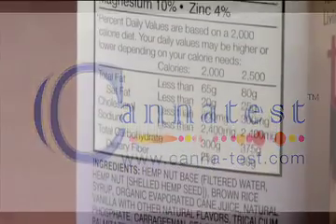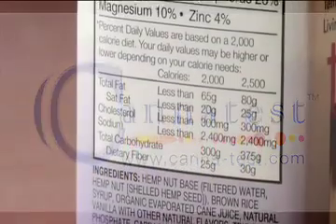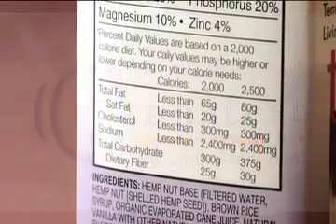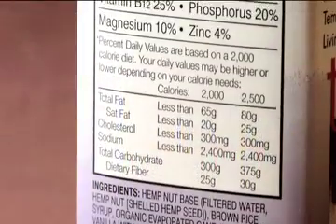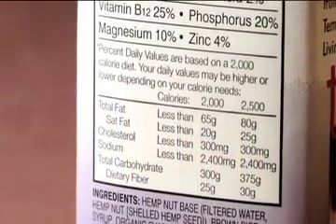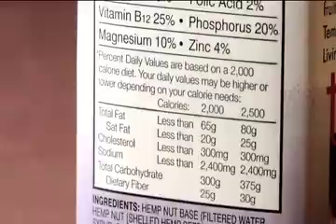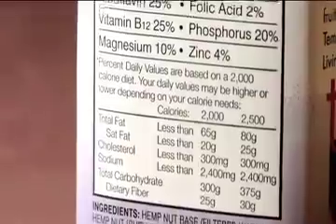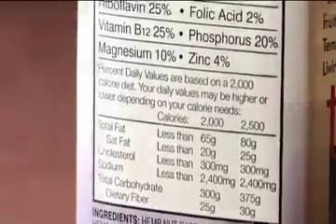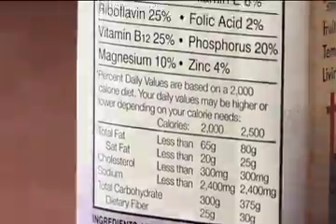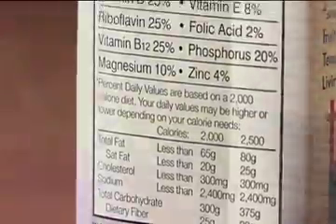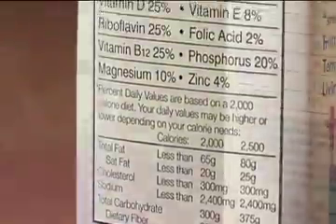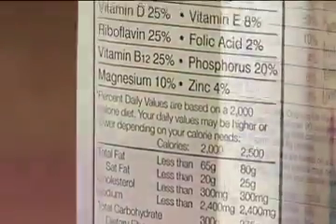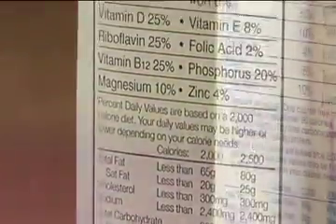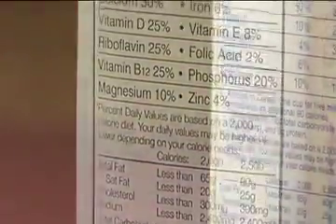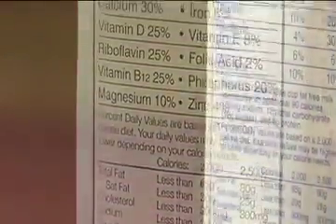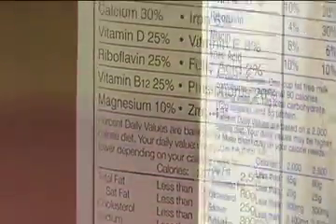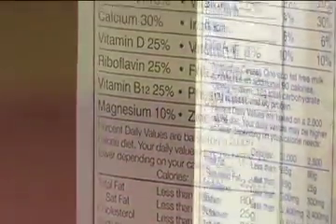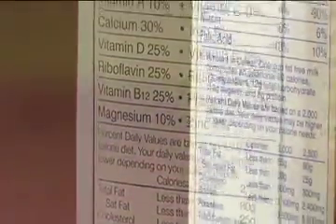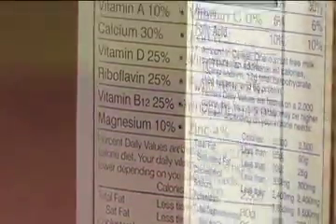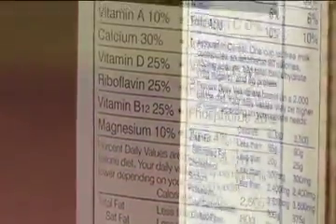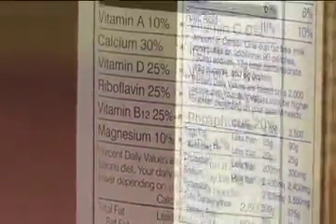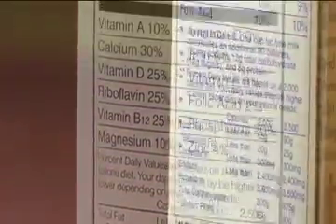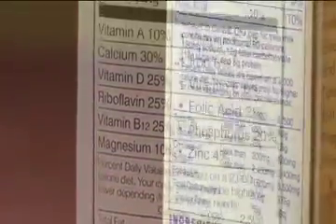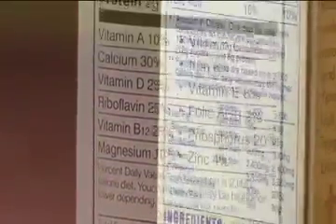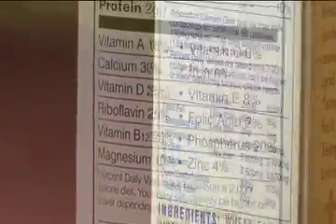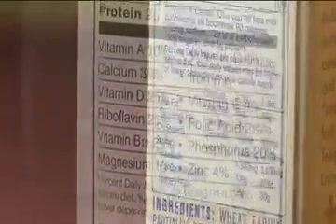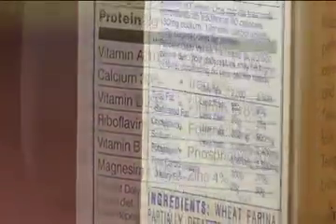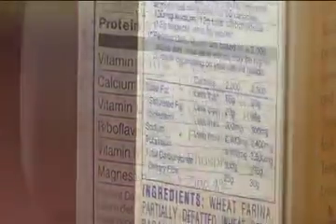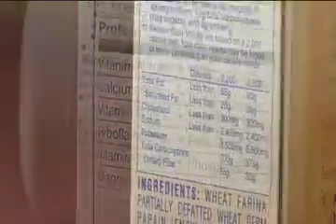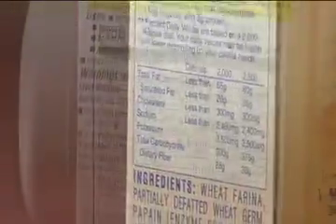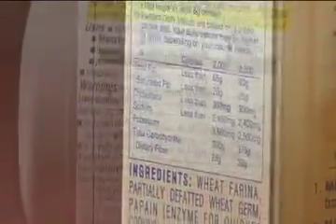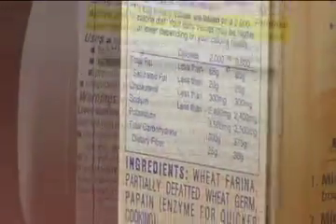Do you read labels? Ingredients? Serving size? Percentages? Doses?